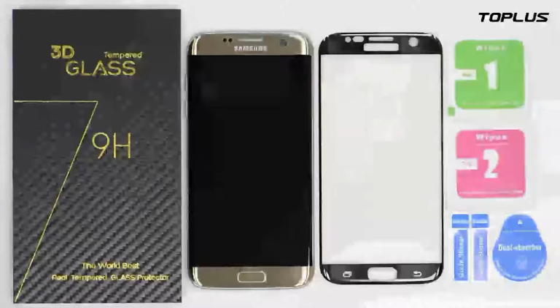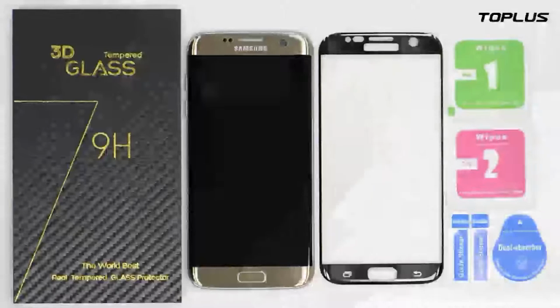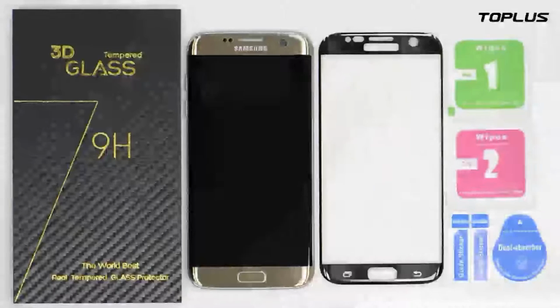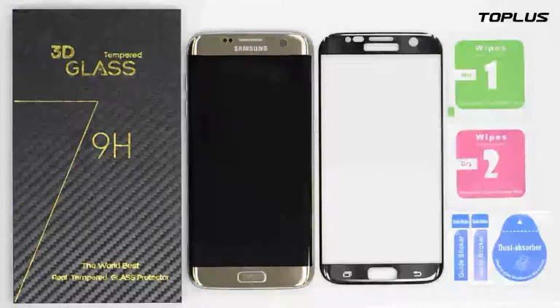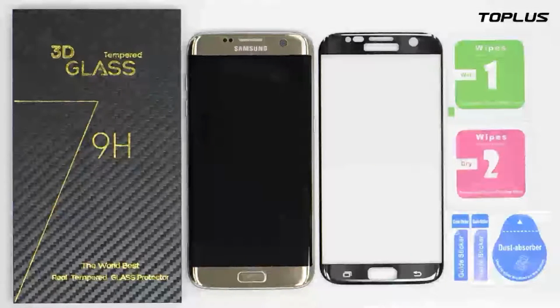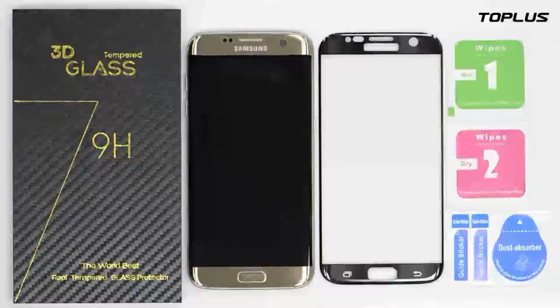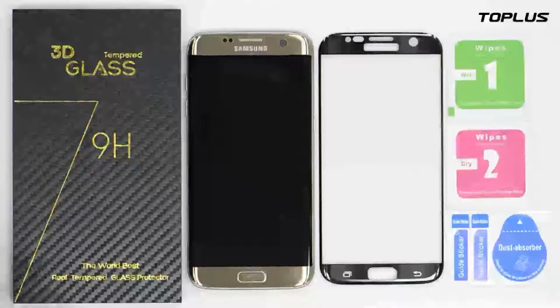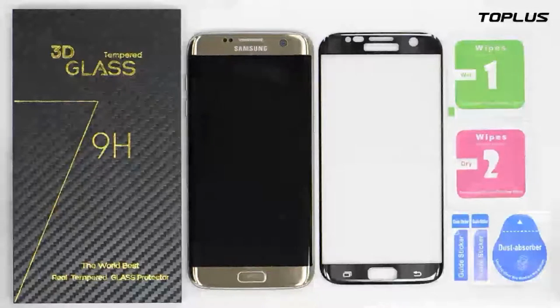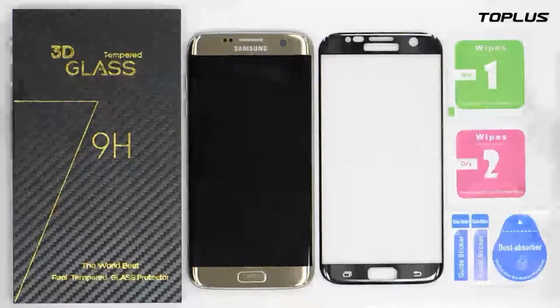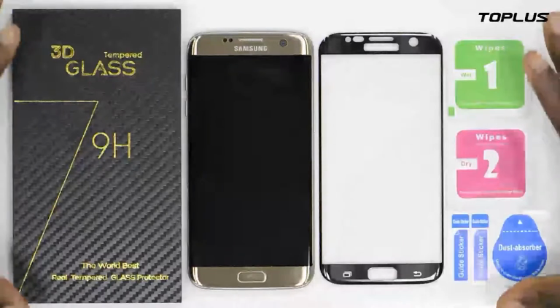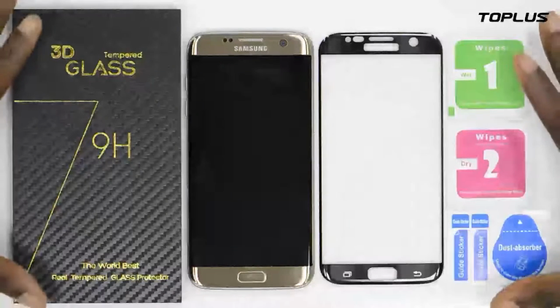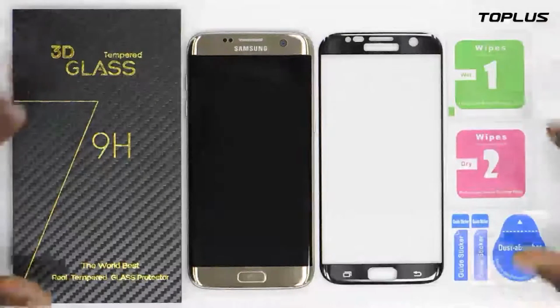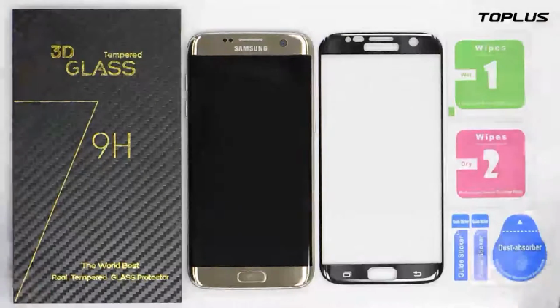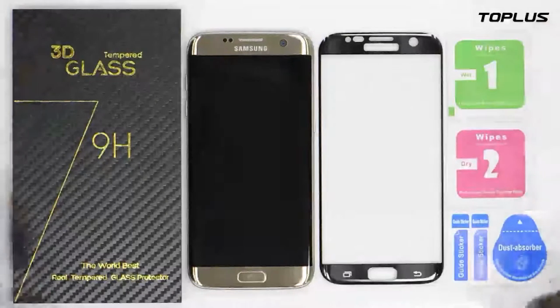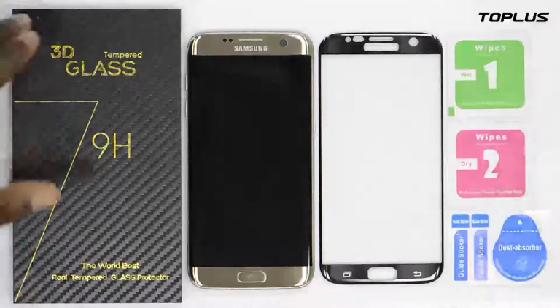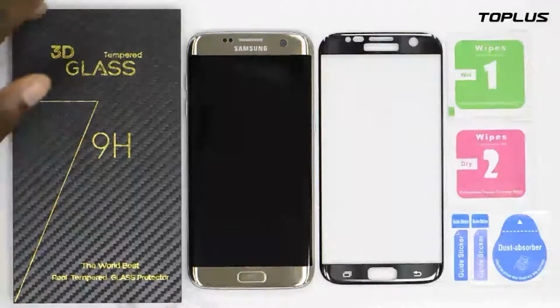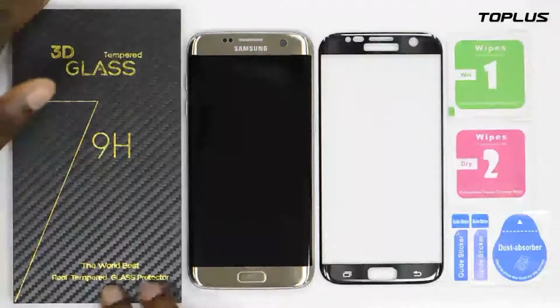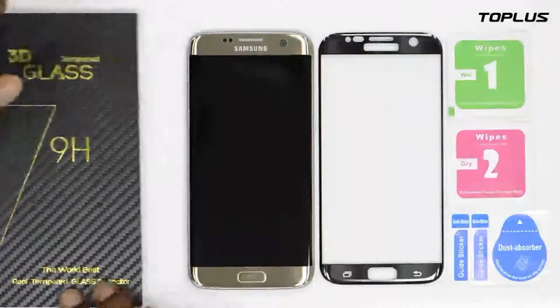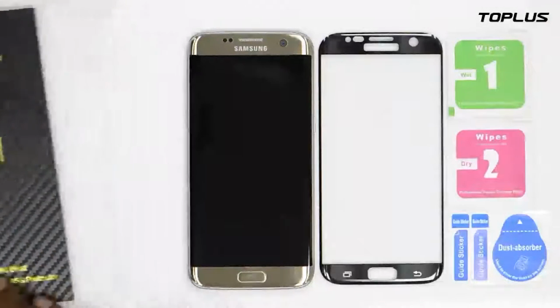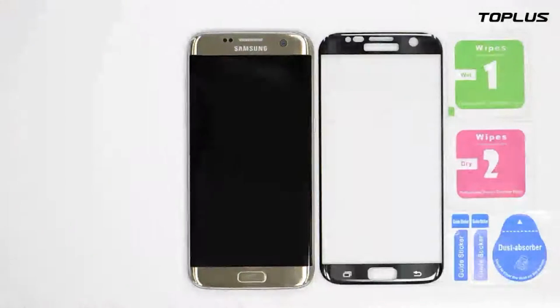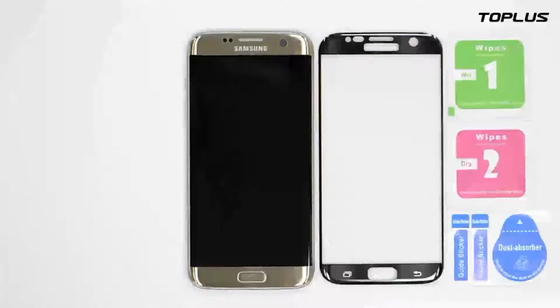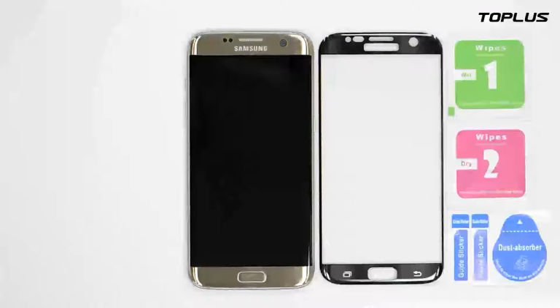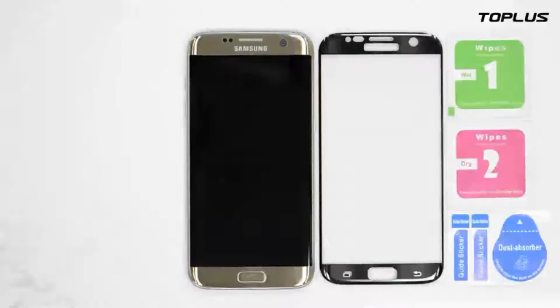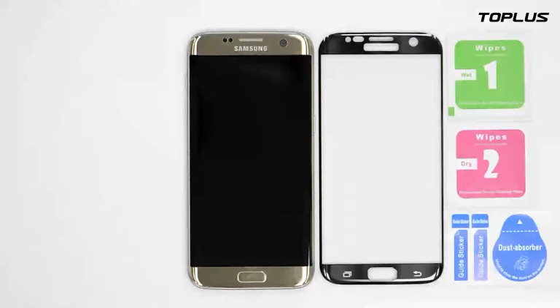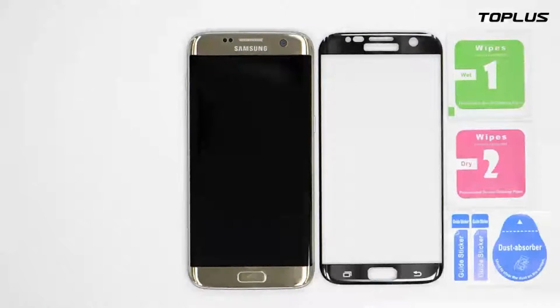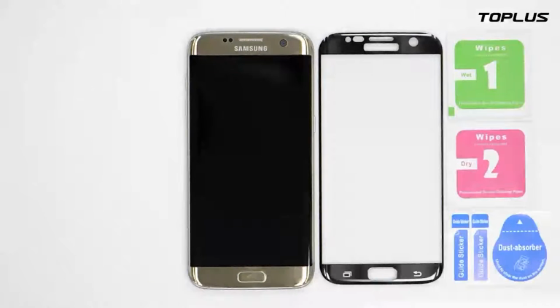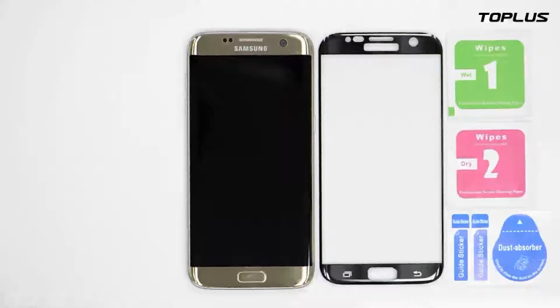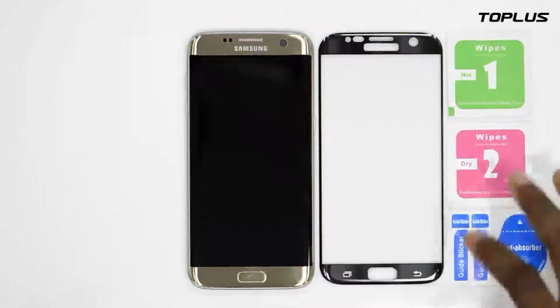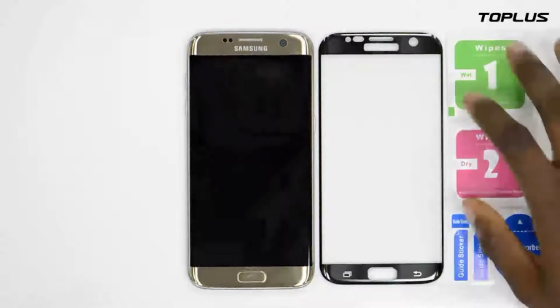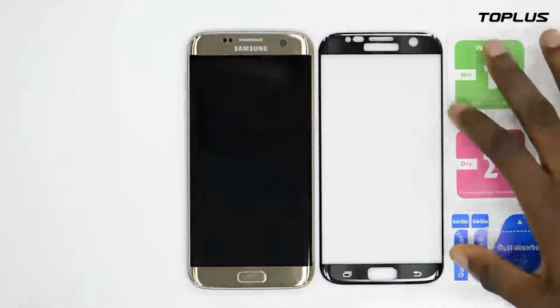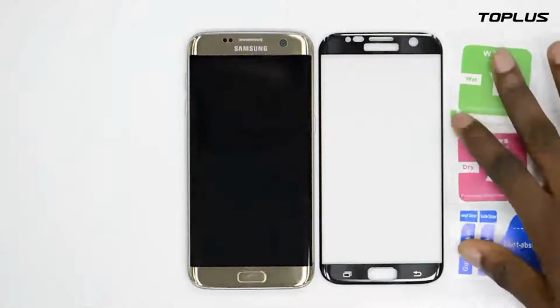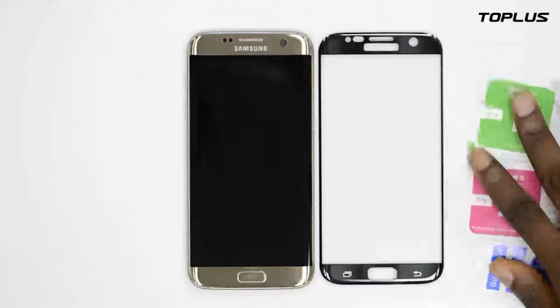The tempered glass for Samsung Galaxy S7 Edge. I'm gonna take all those things away and show how it works step by step.